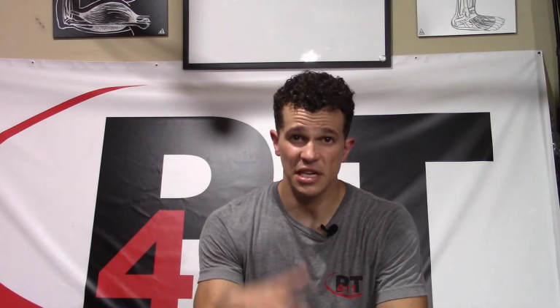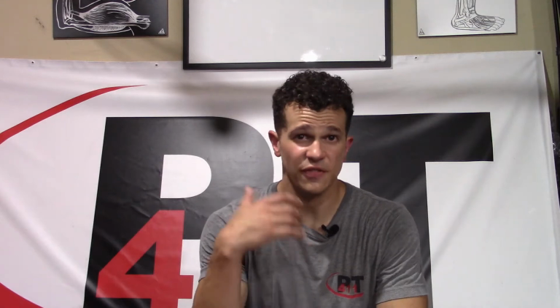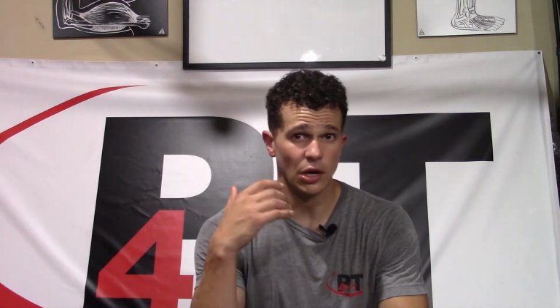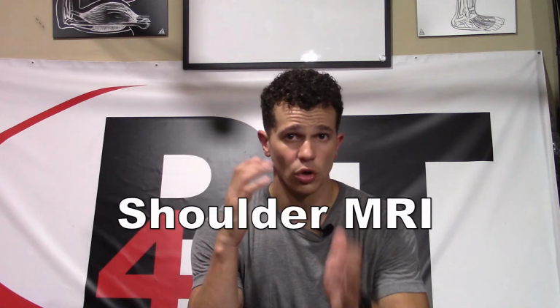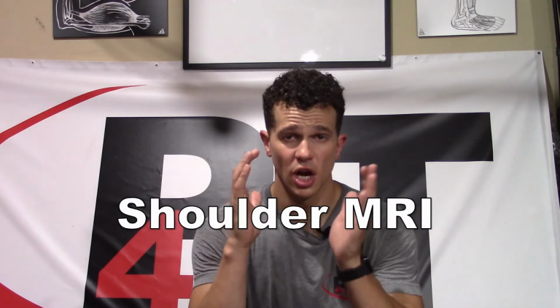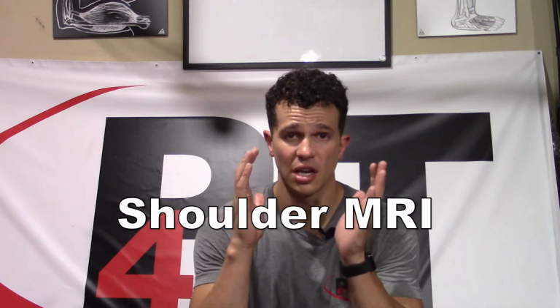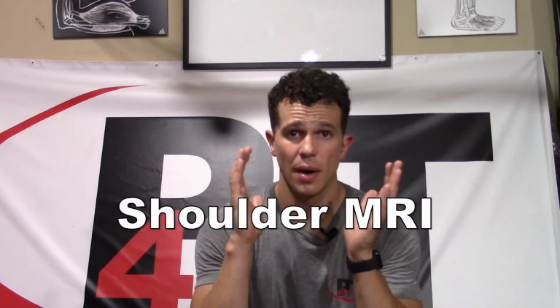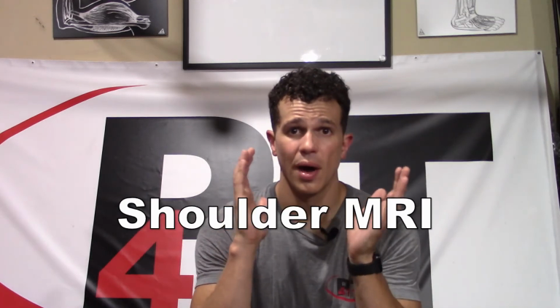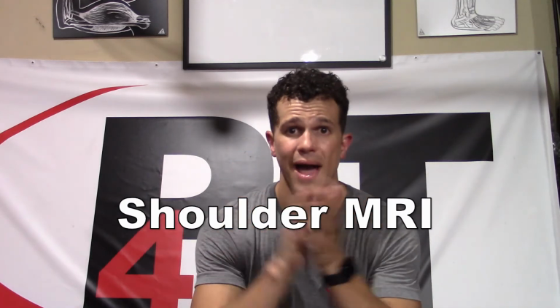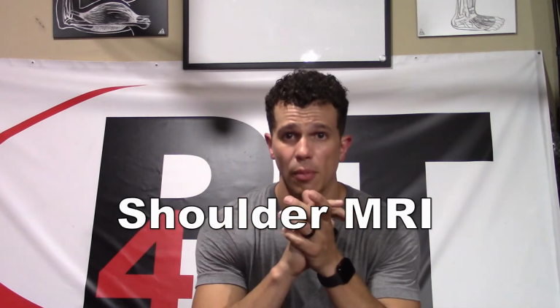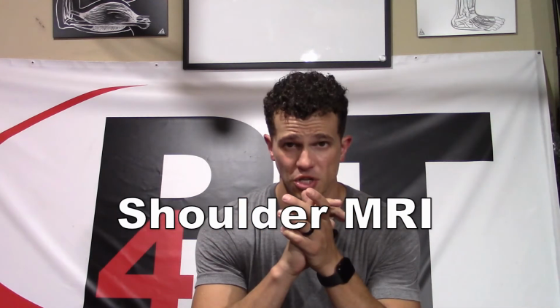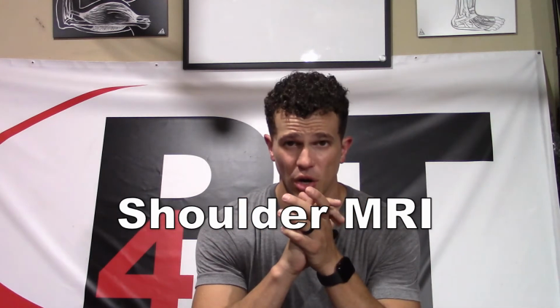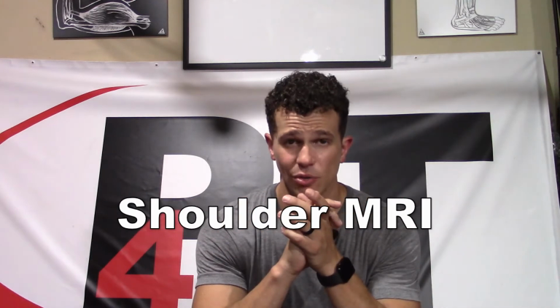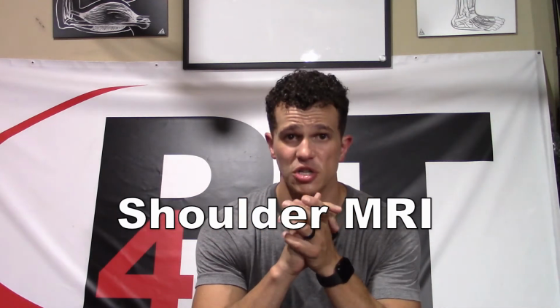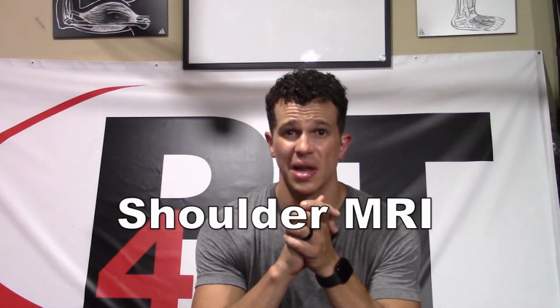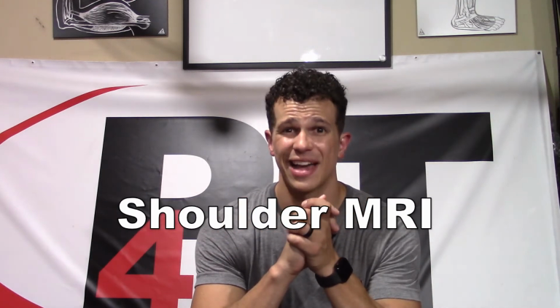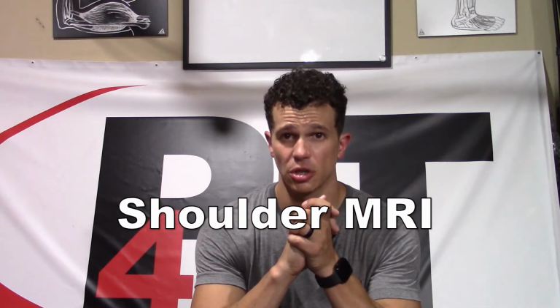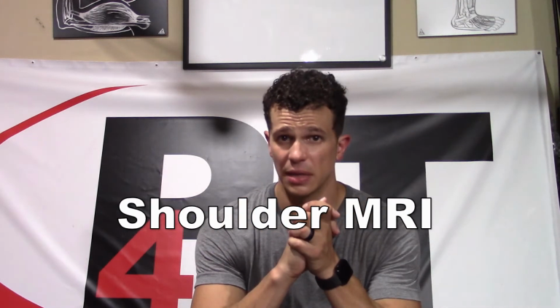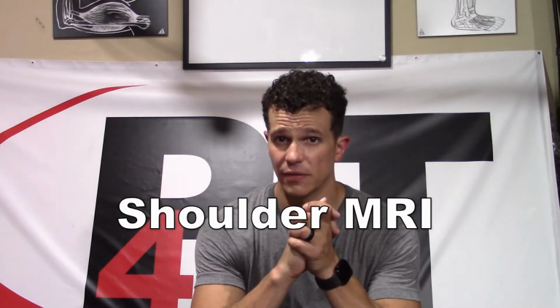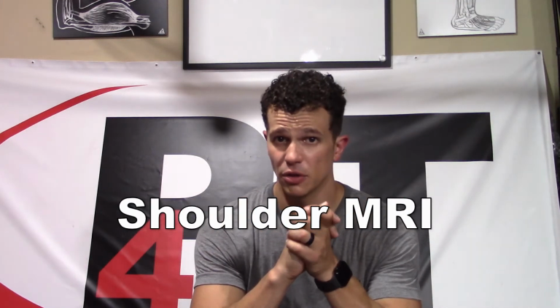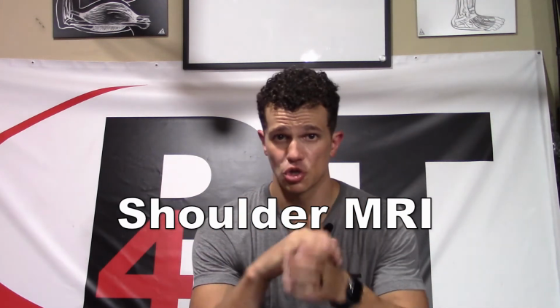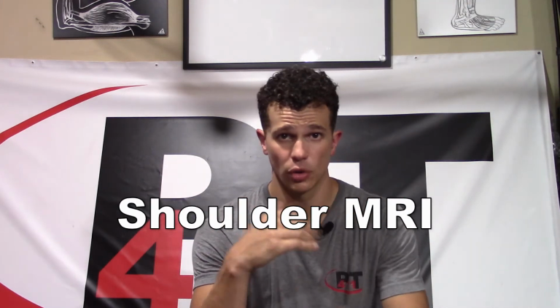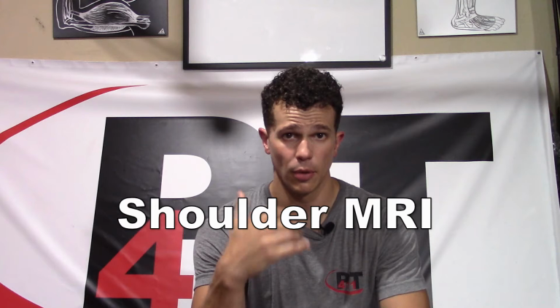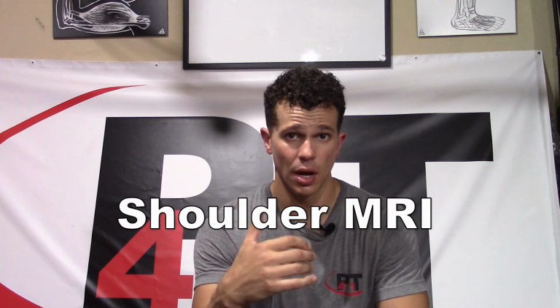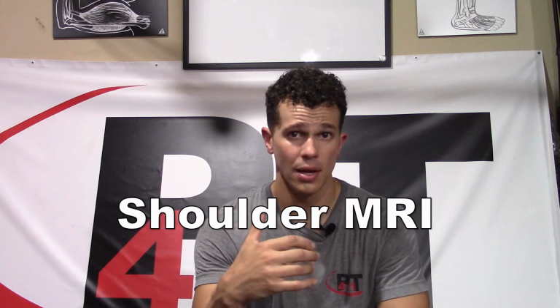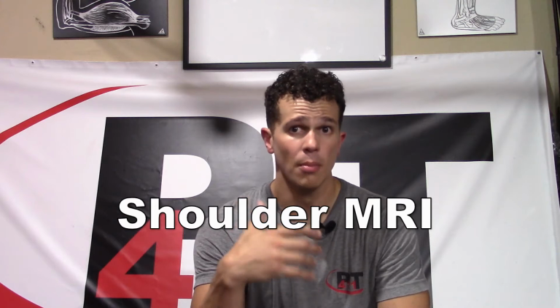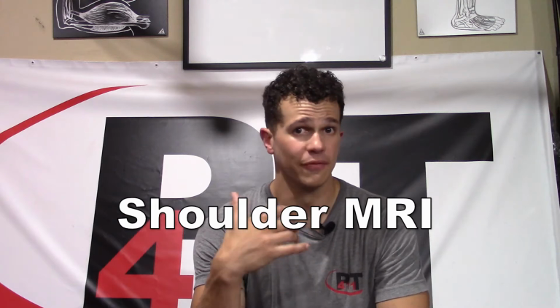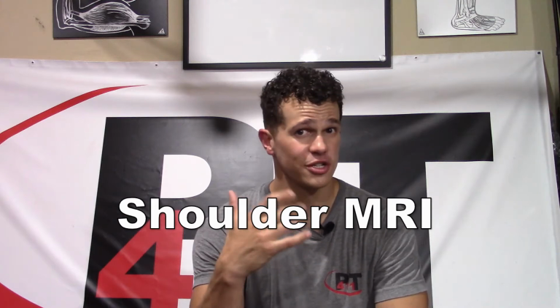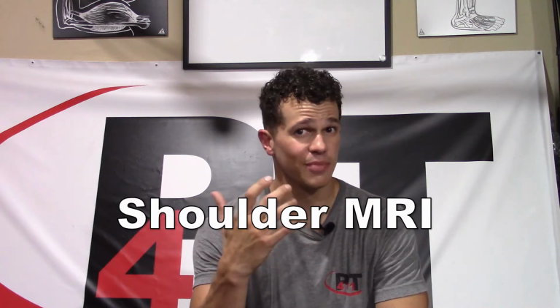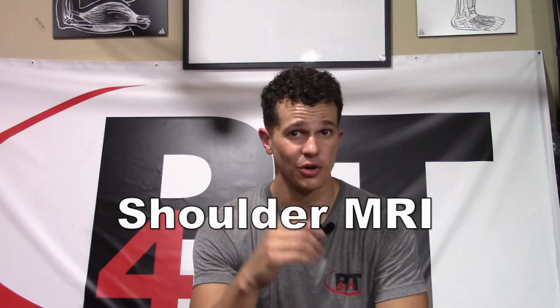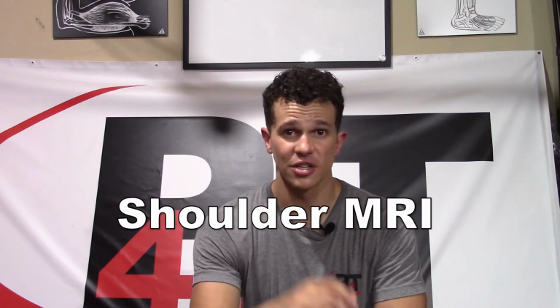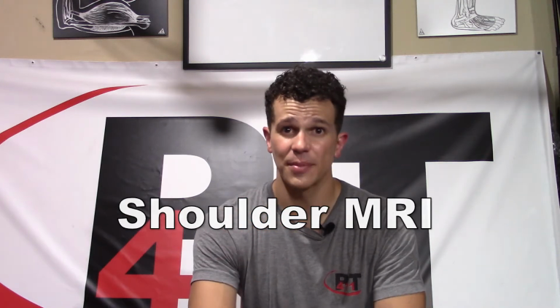This video, we're talking about how much credit we should actually be giving the shoulder MRI. But first, our disclaimer.